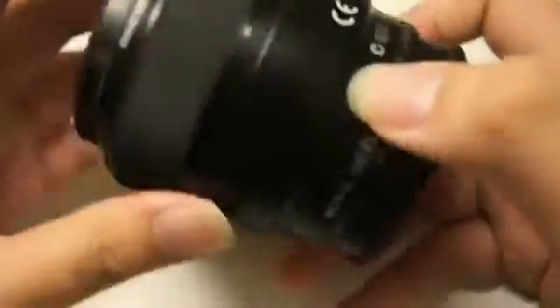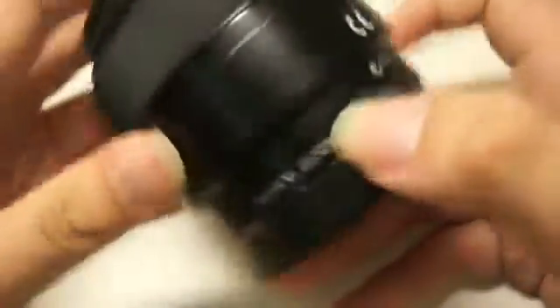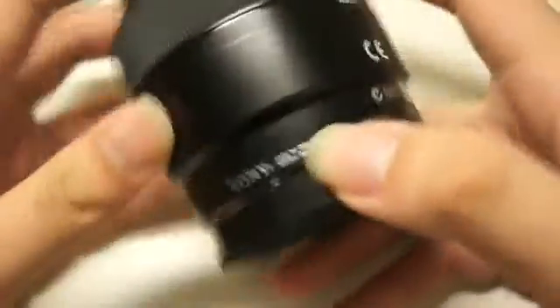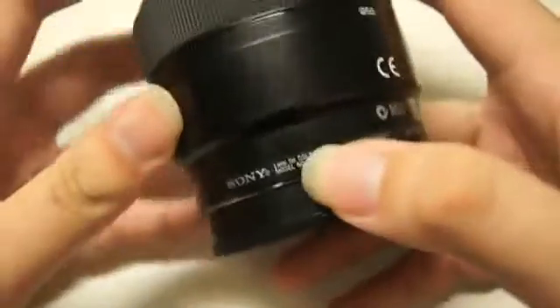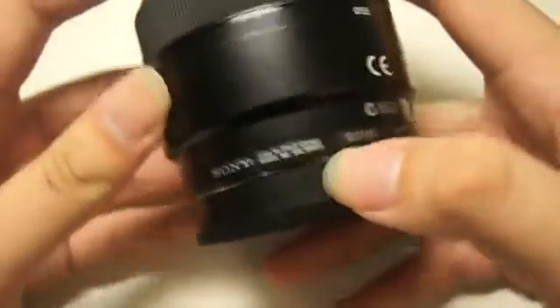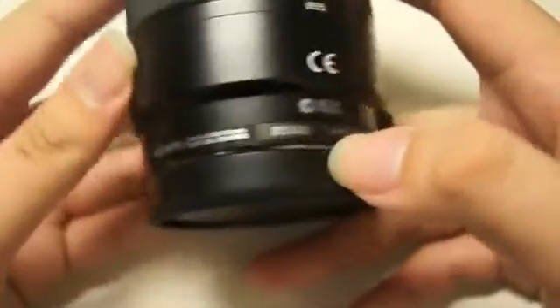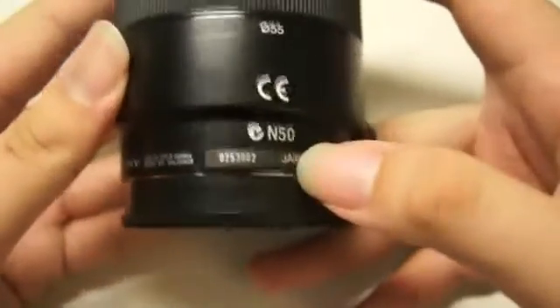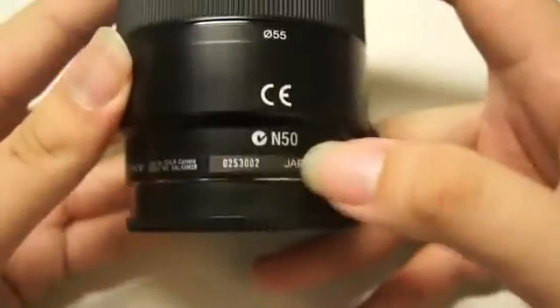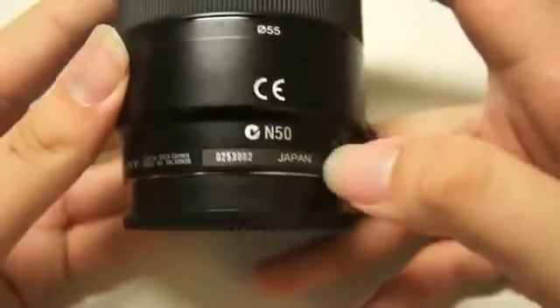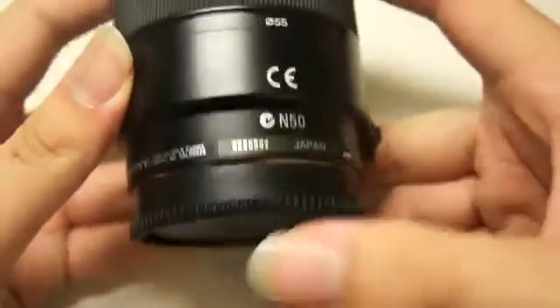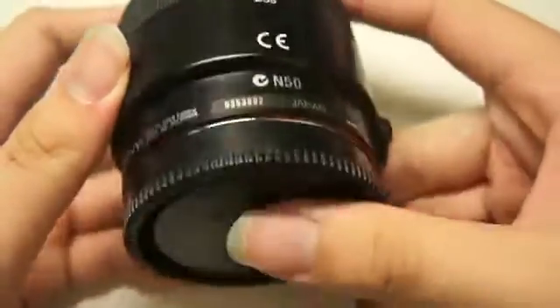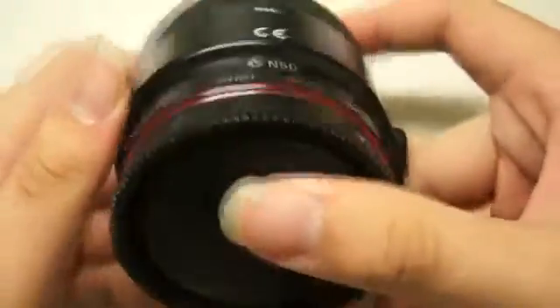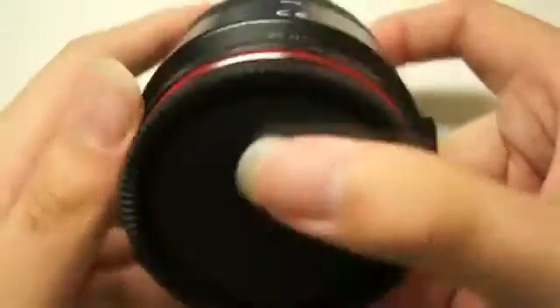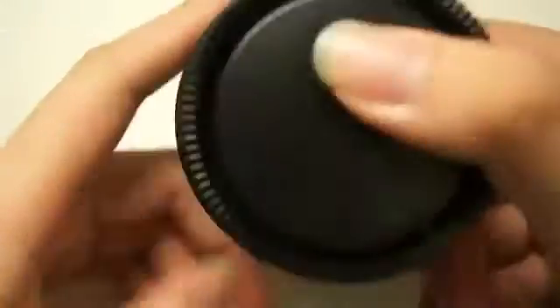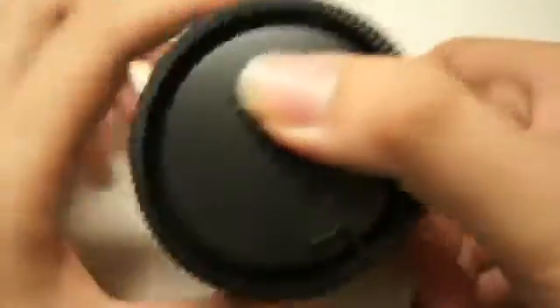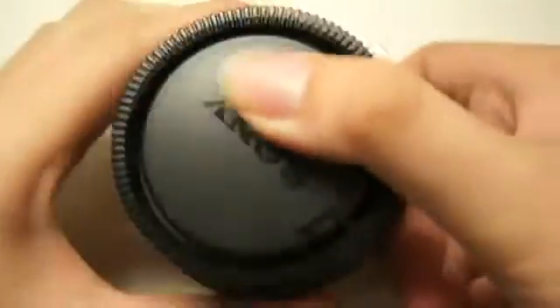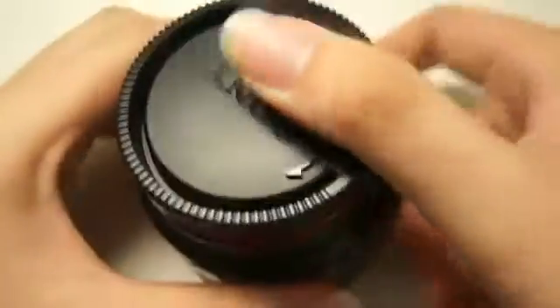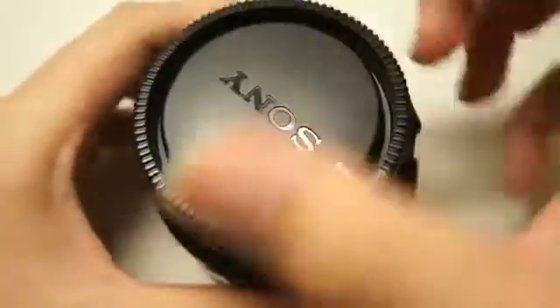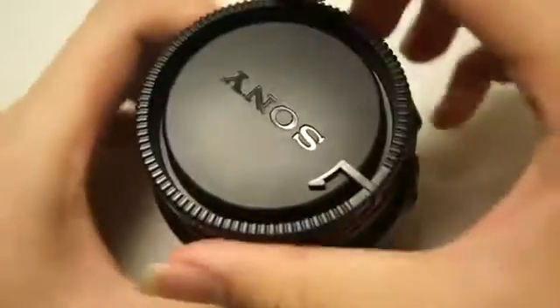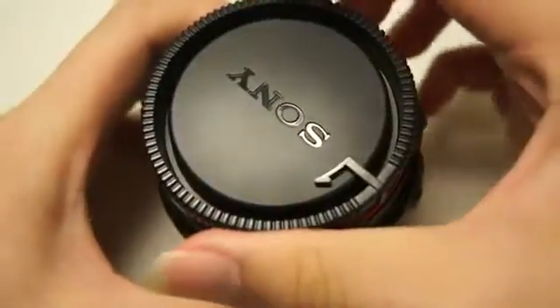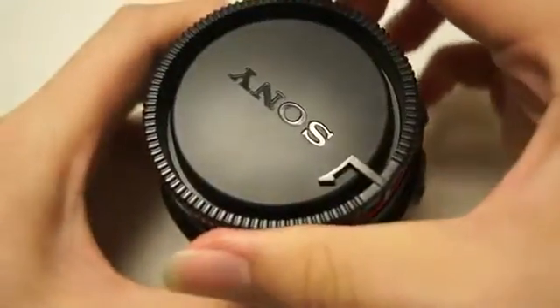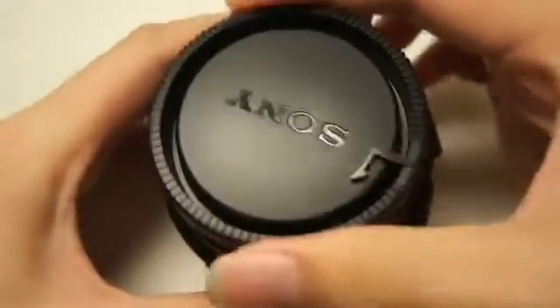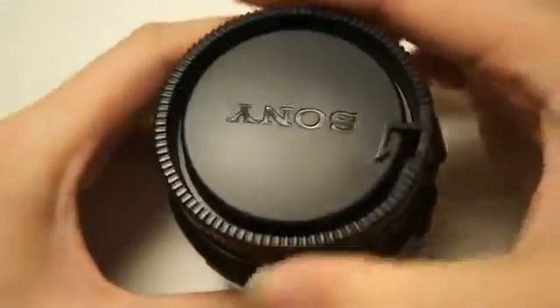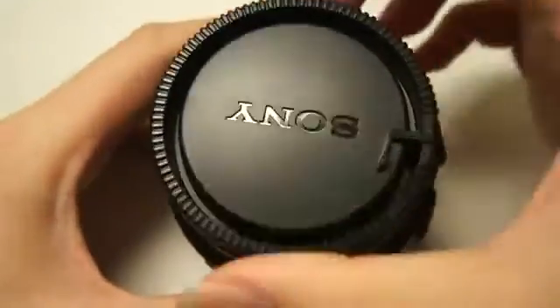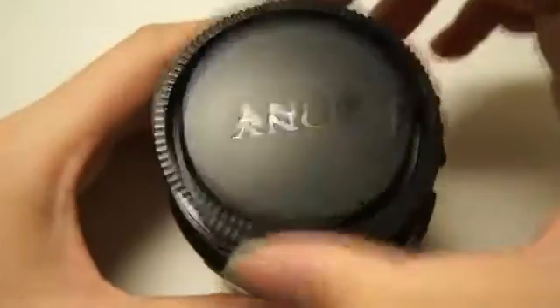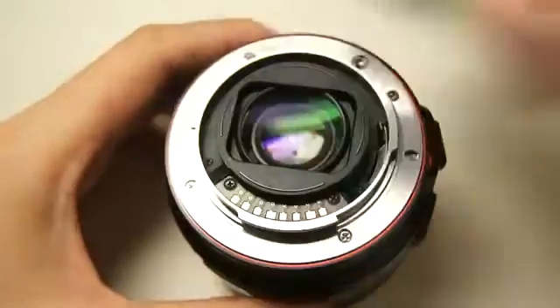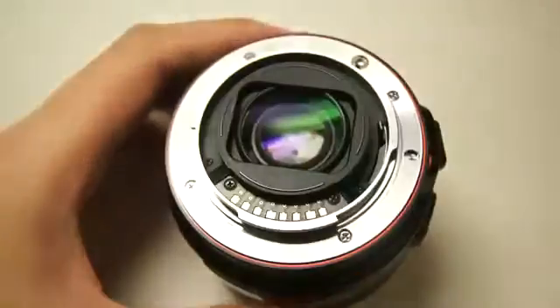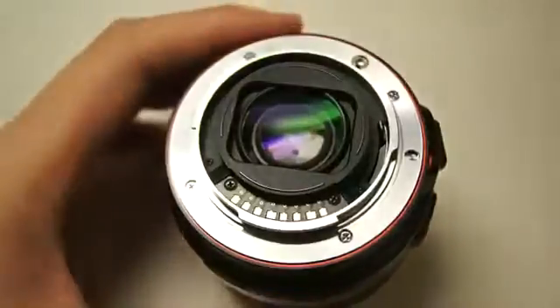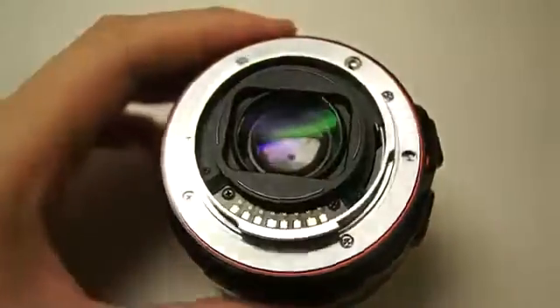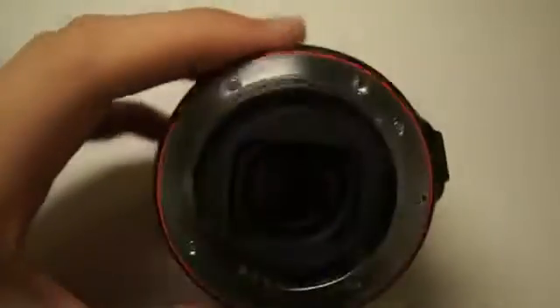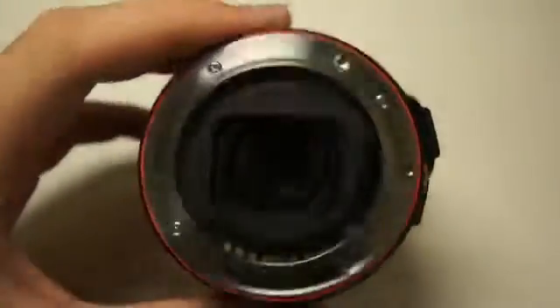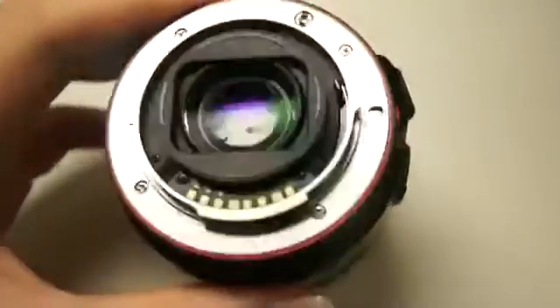This lens is of course made in Japan, and you'll also notice that this is an A-mount lens, which is pretty good.